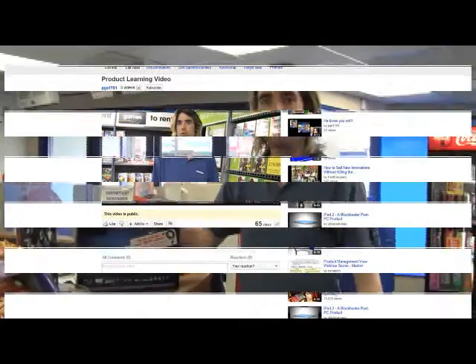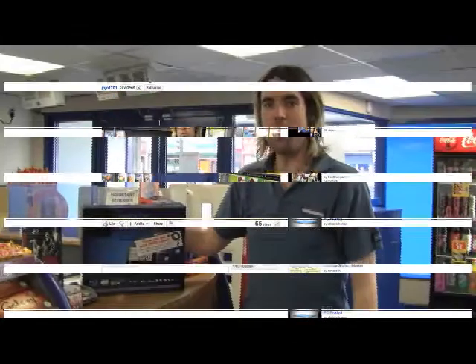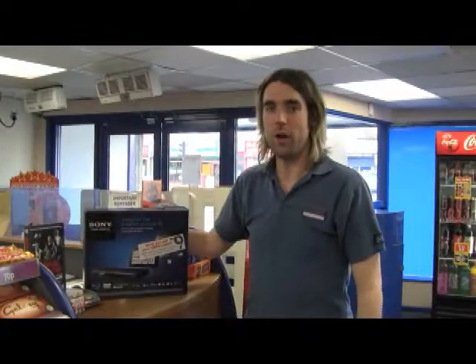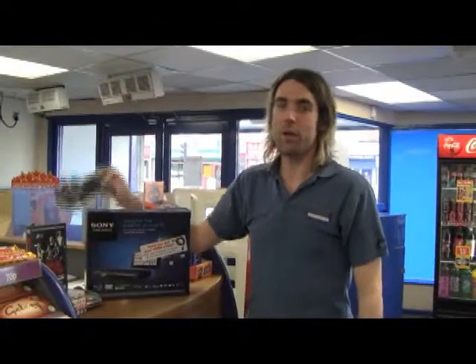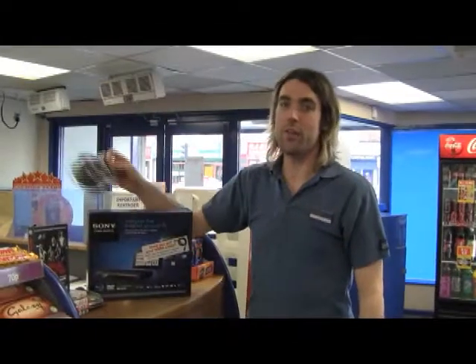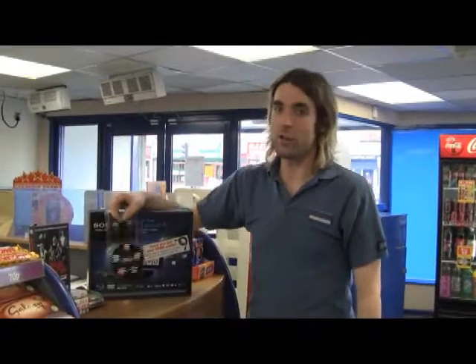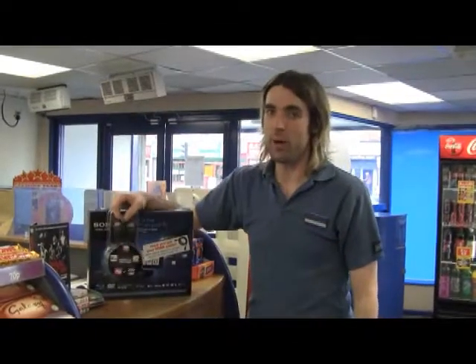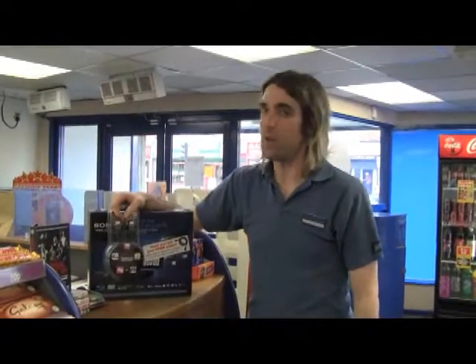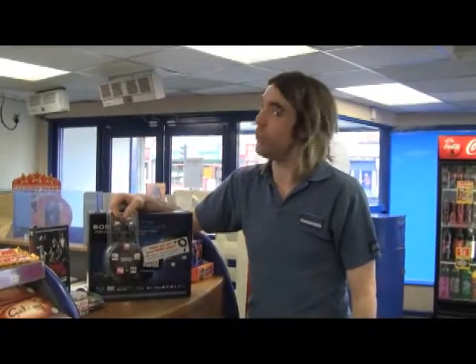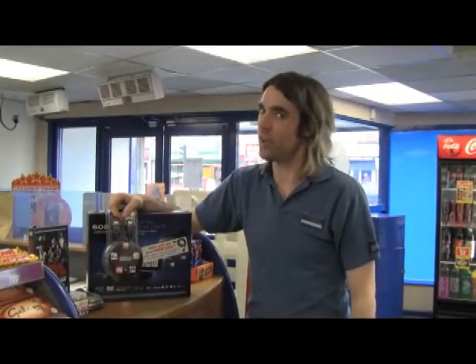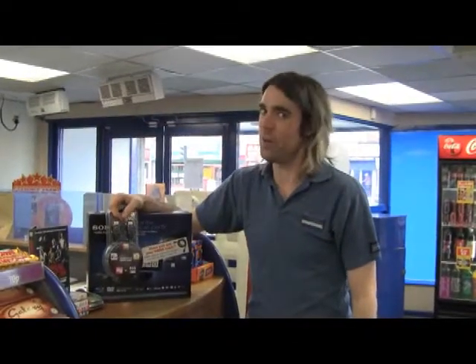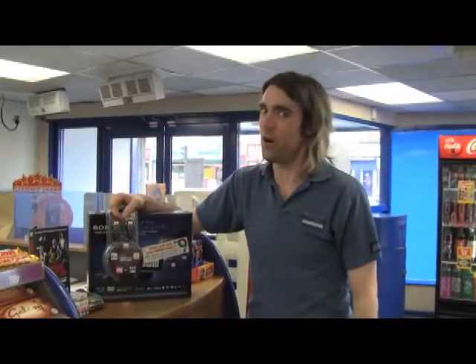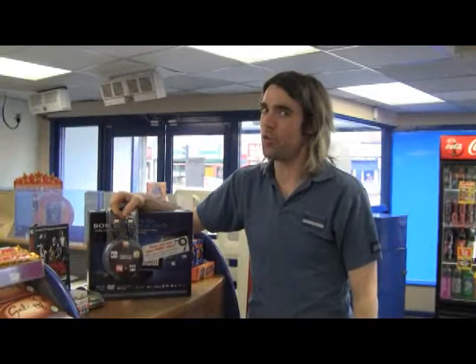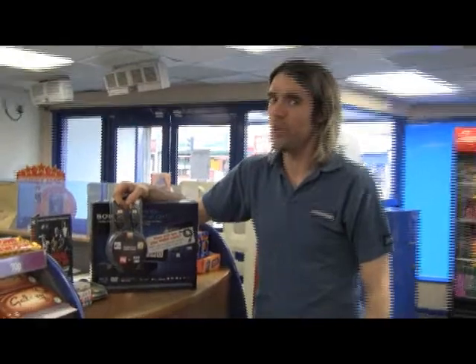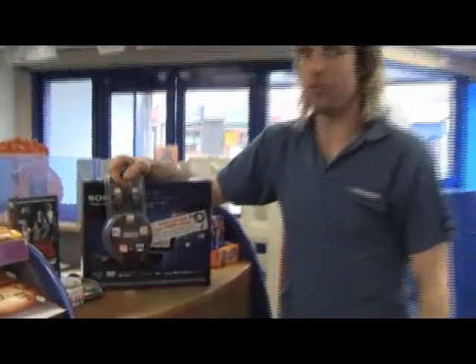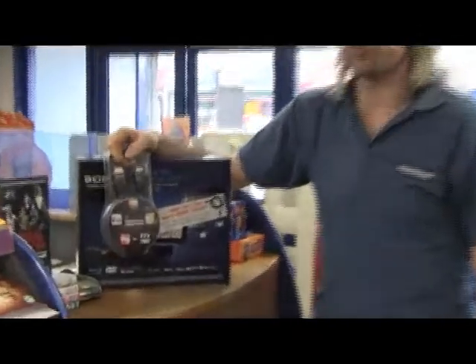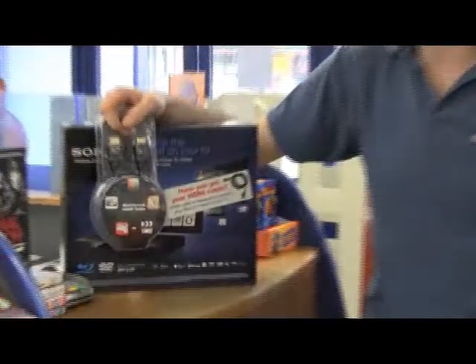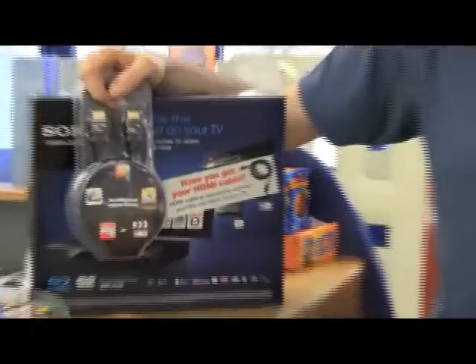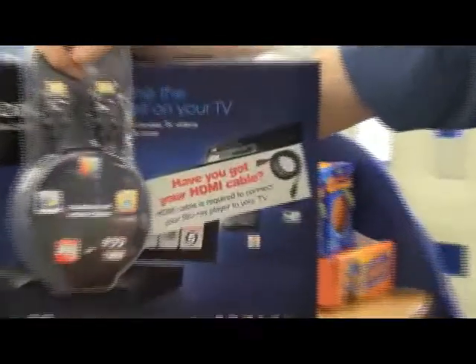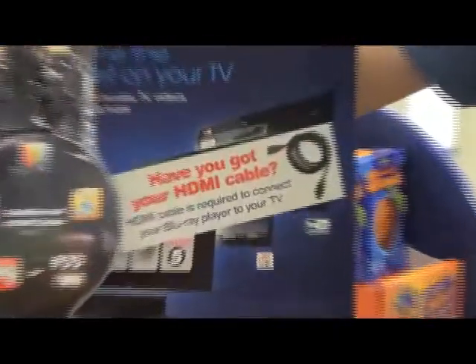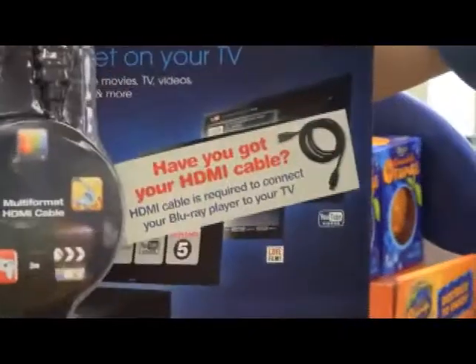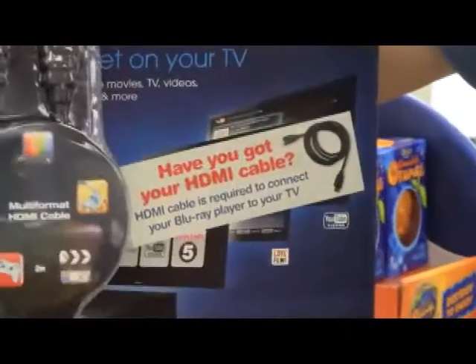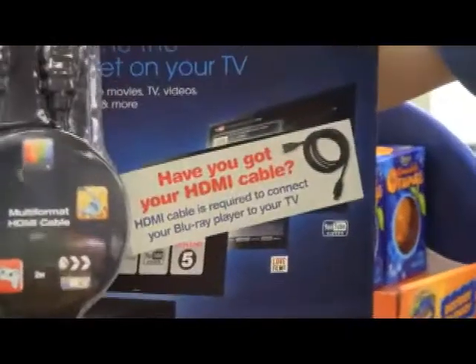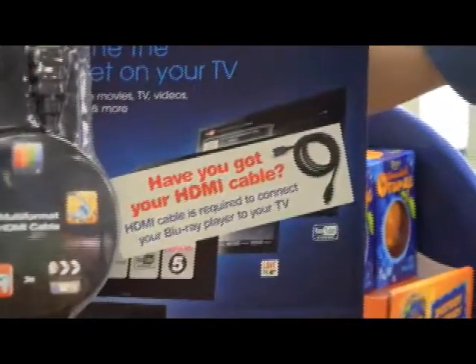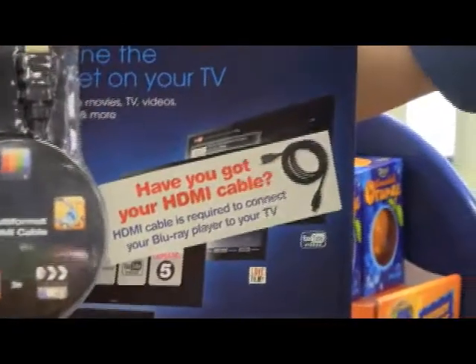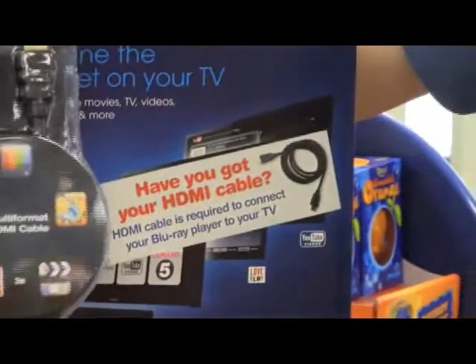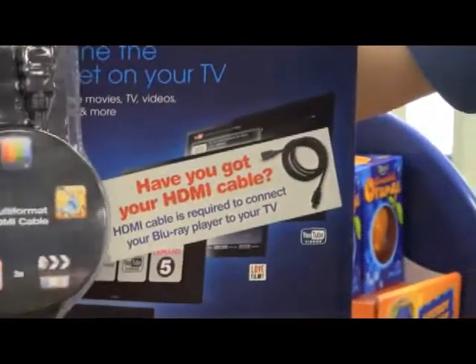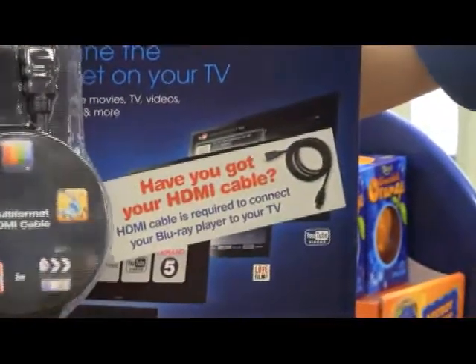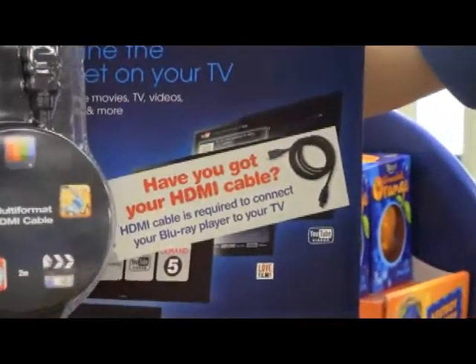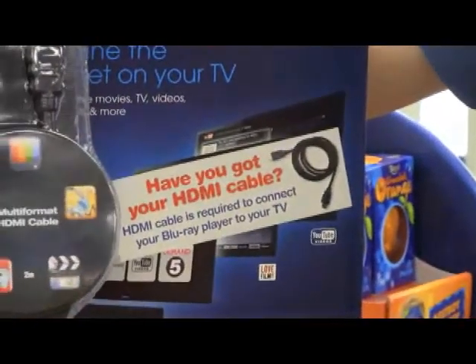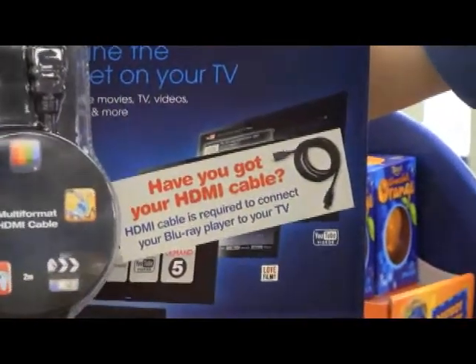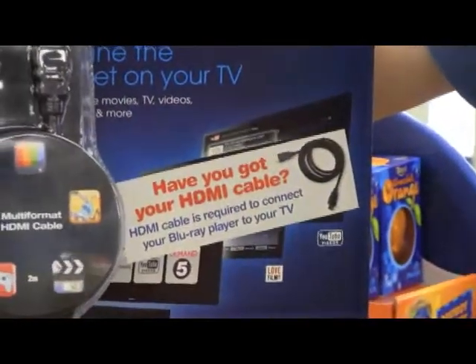Remember, the HDMI cable doesn't come in the box, so if your customer doesn't have an HDMI cable, they don't have a Blu-ray player.